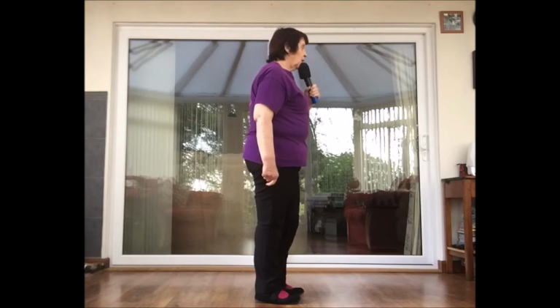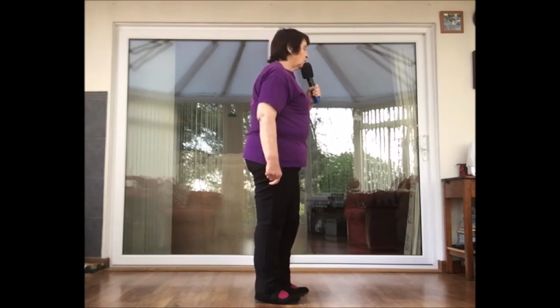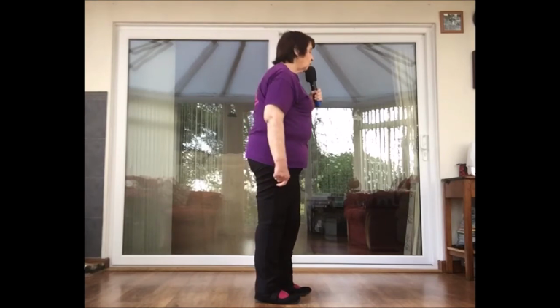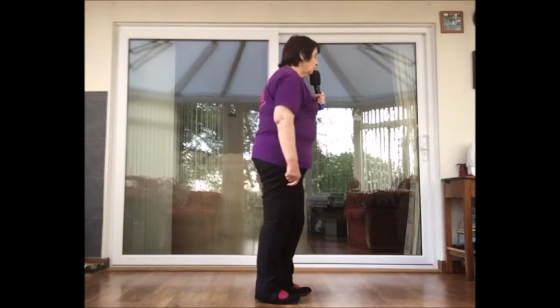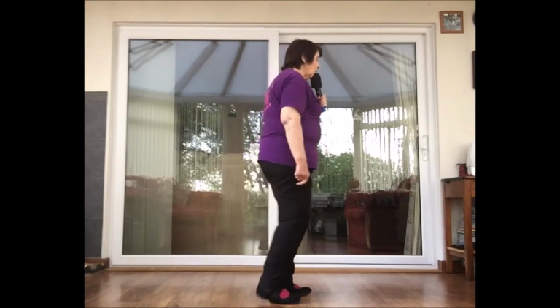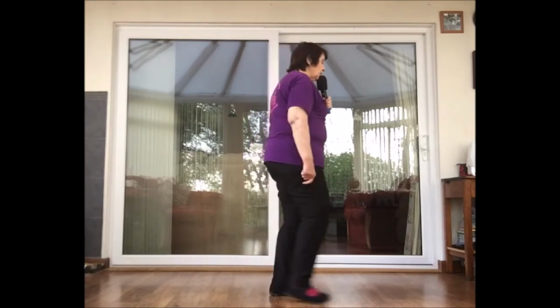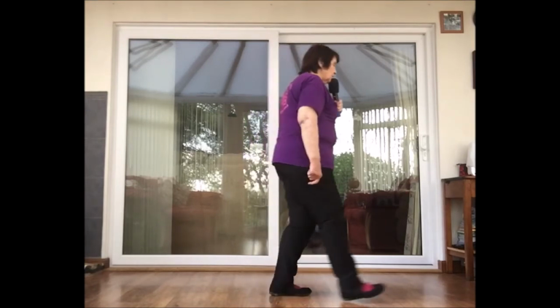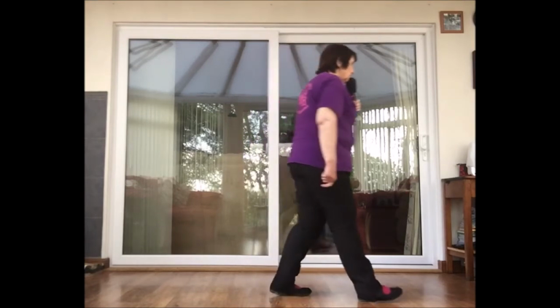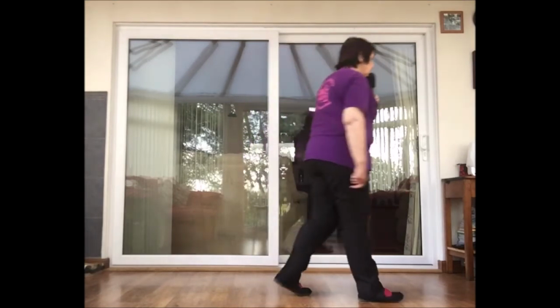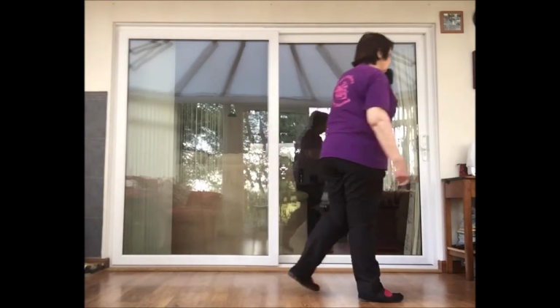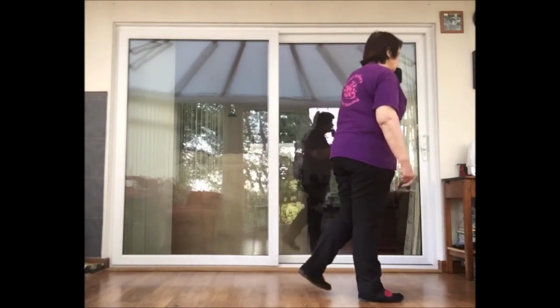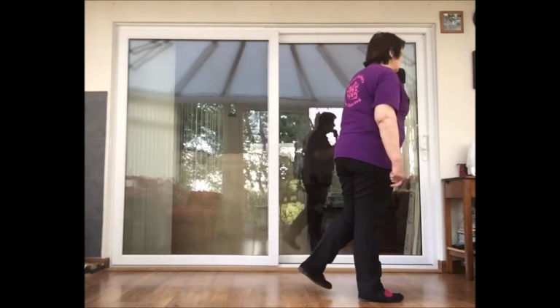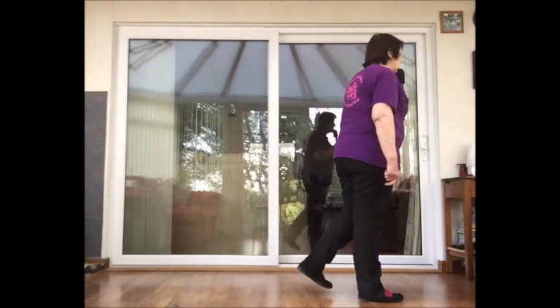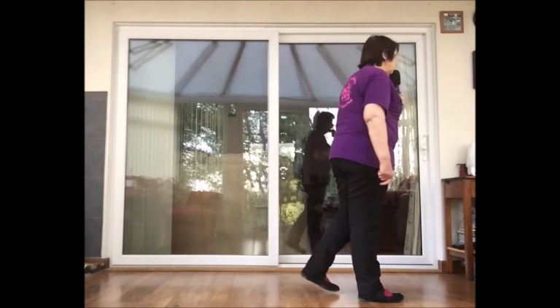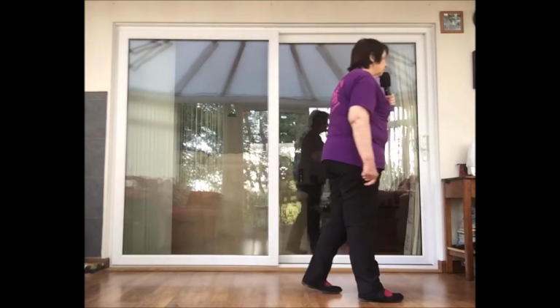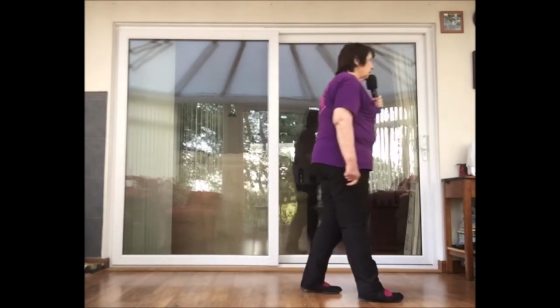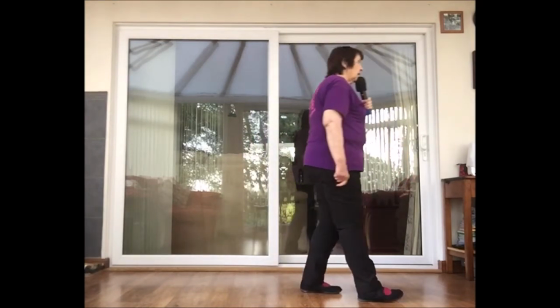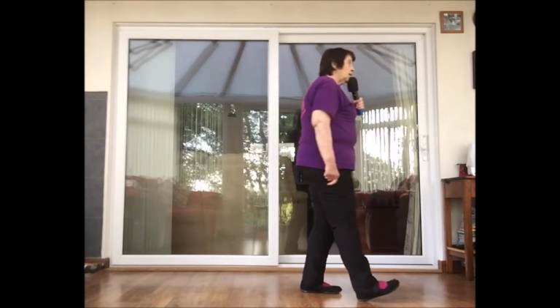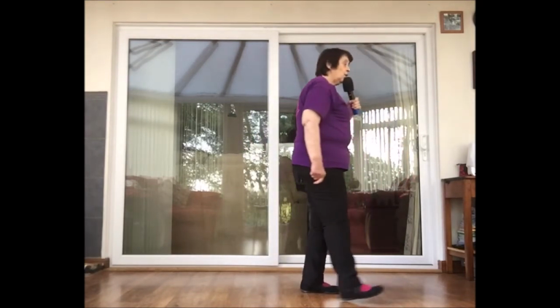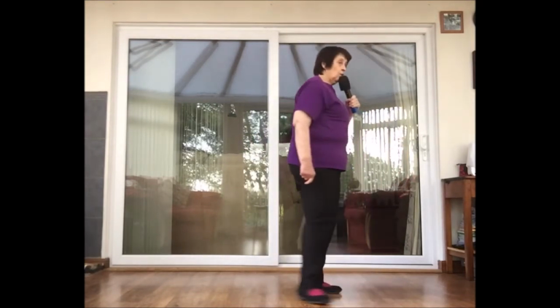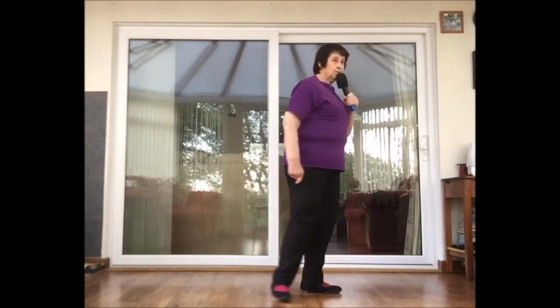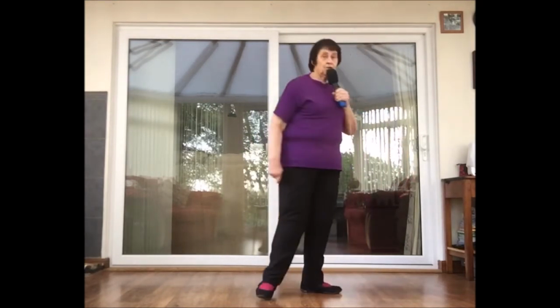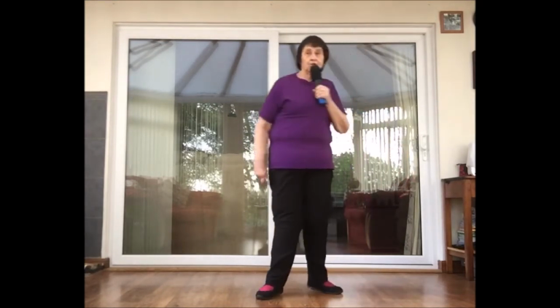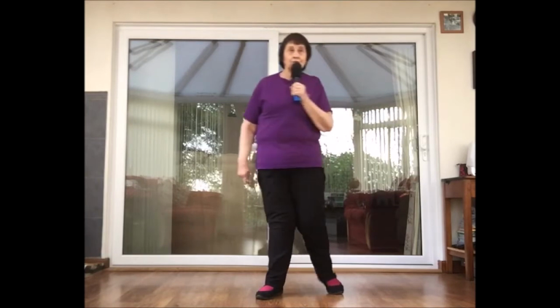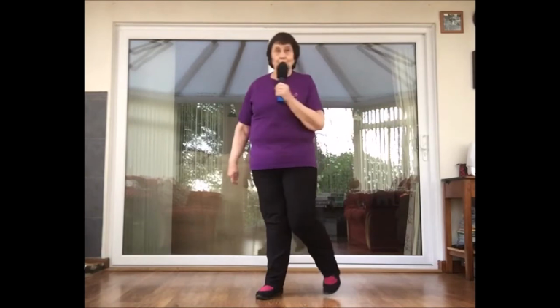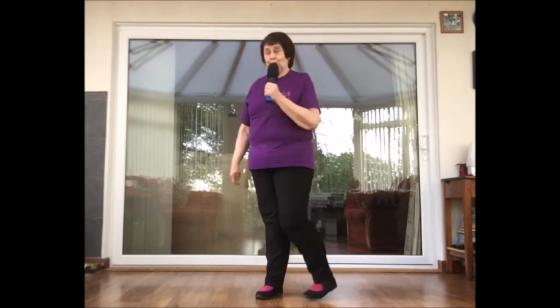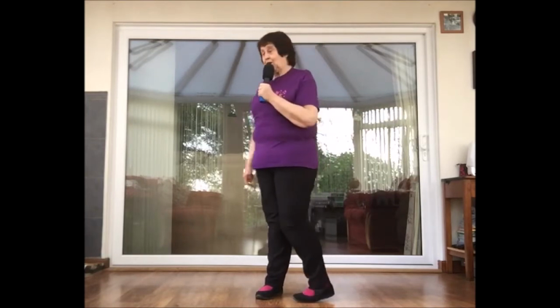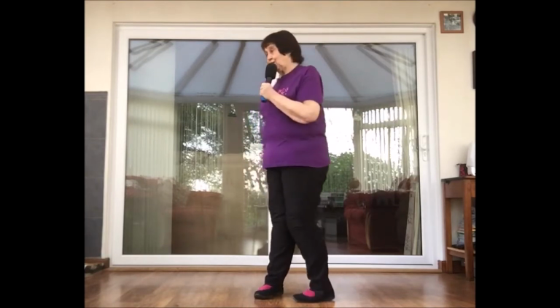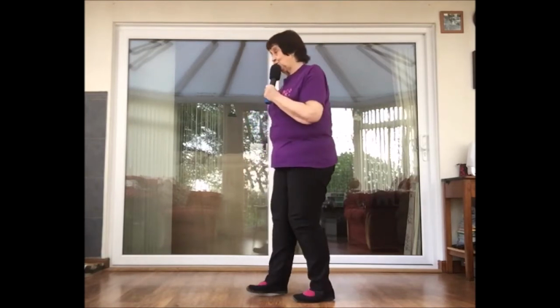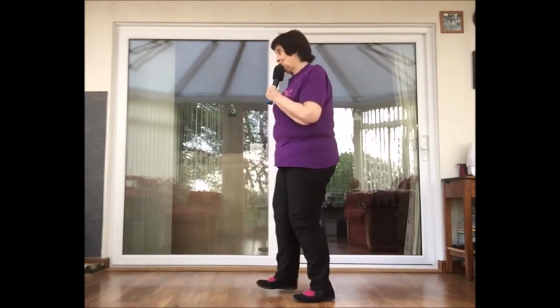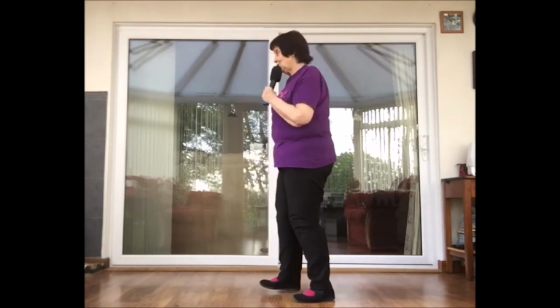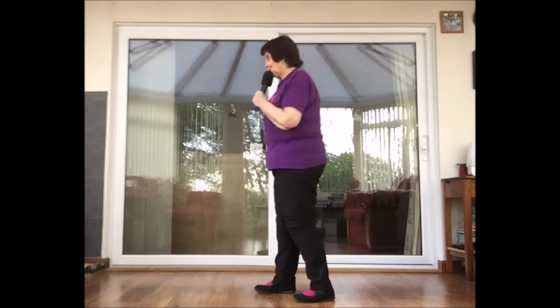Rock on right, recover on to the left, and a half turning shuffle — half turning shuffle.